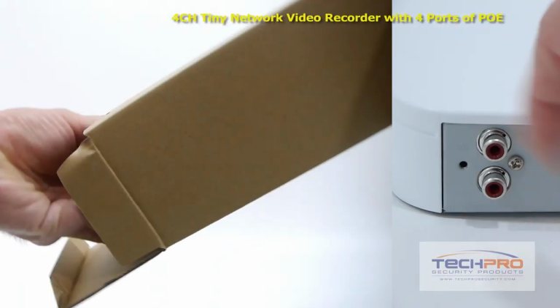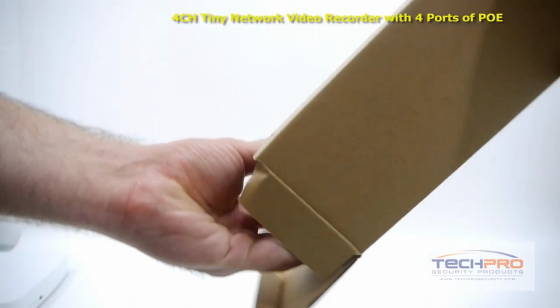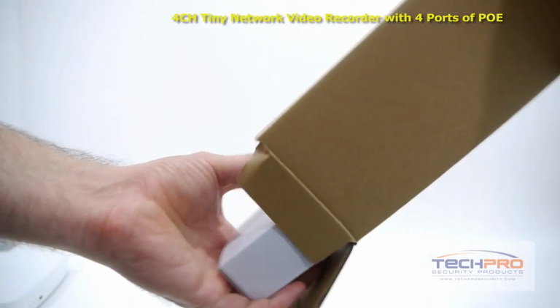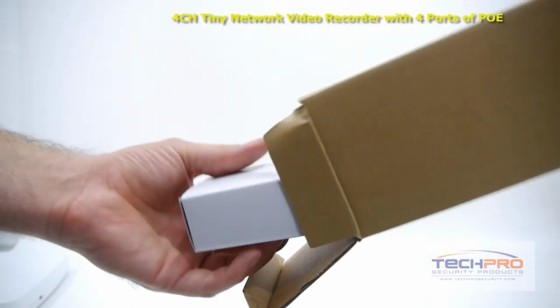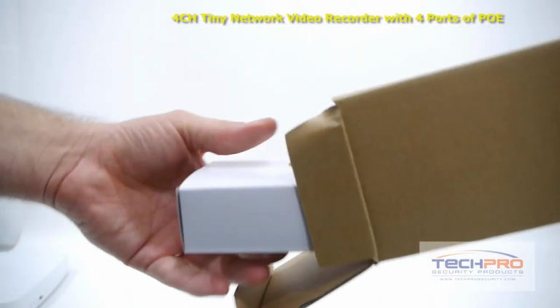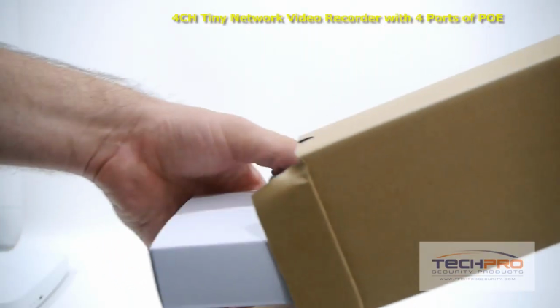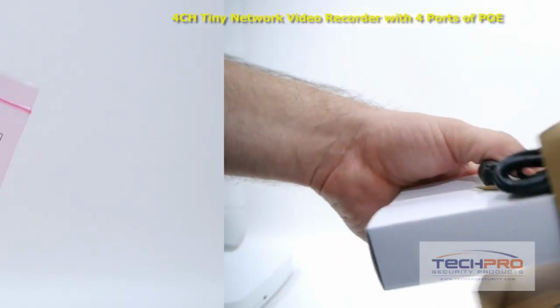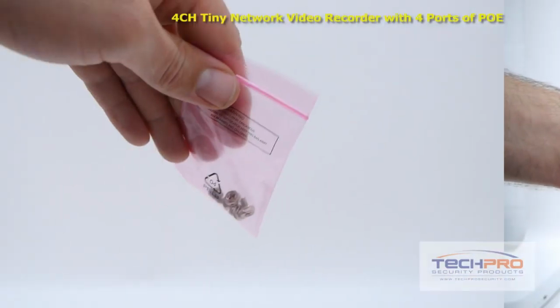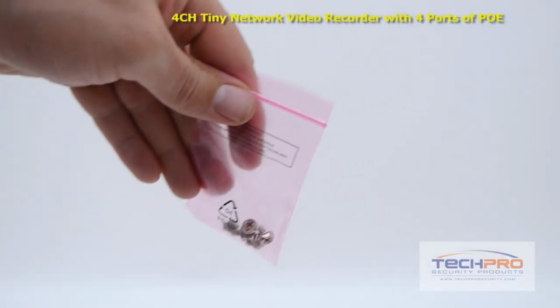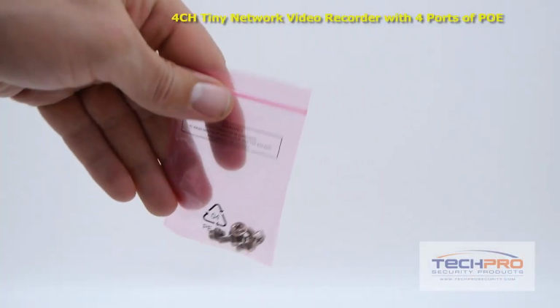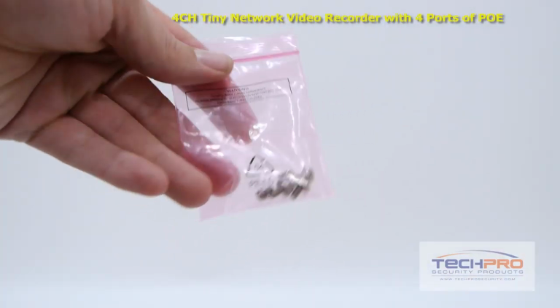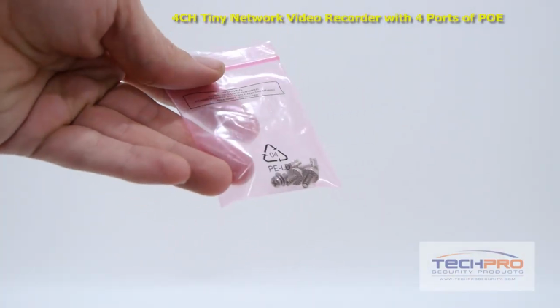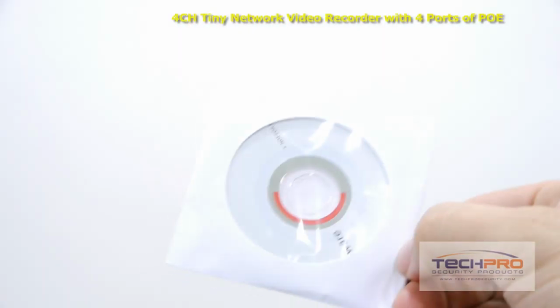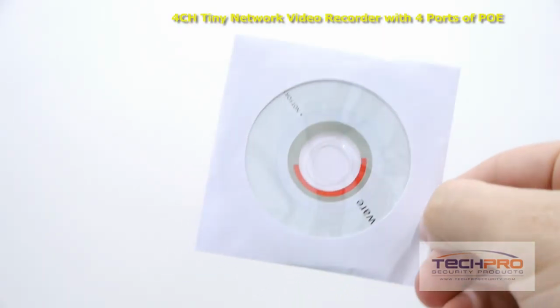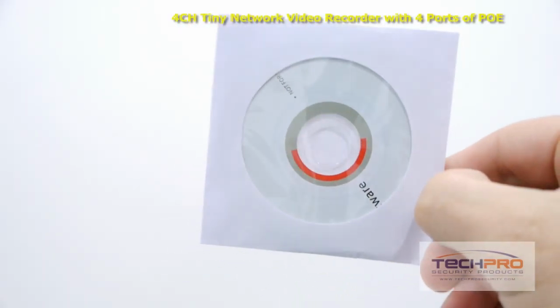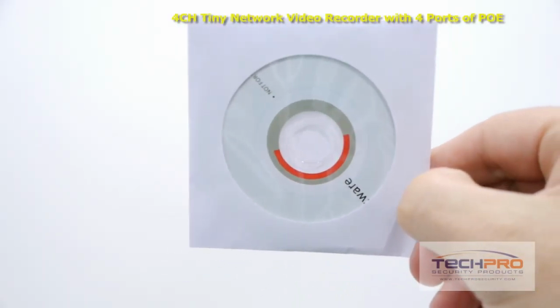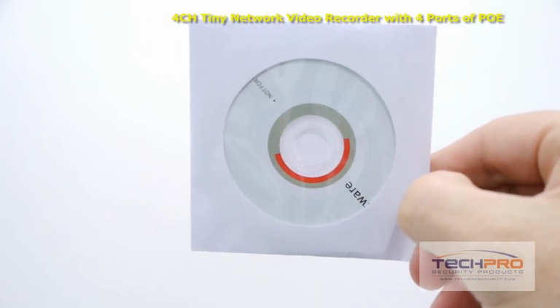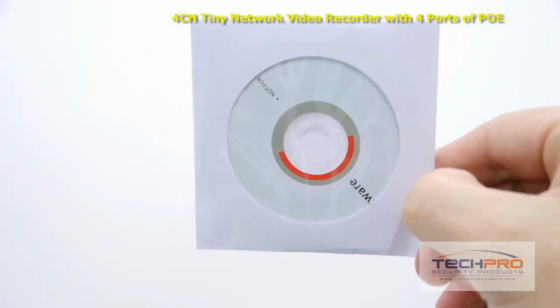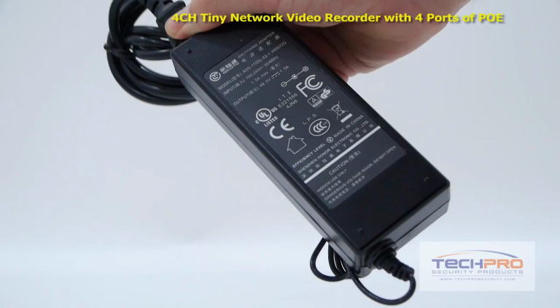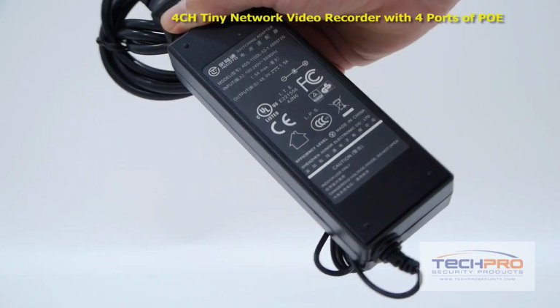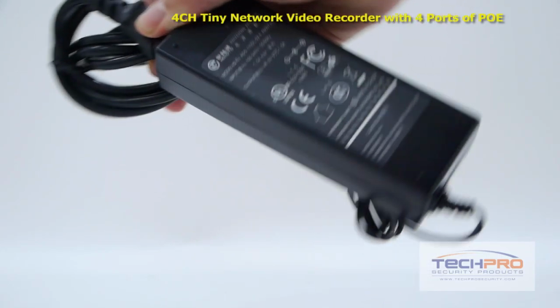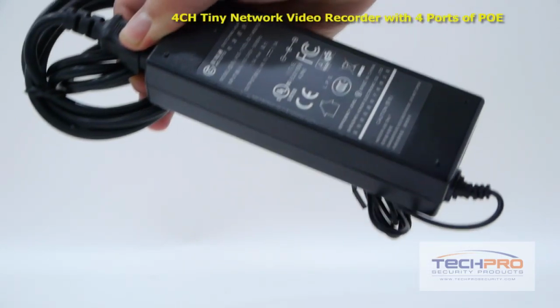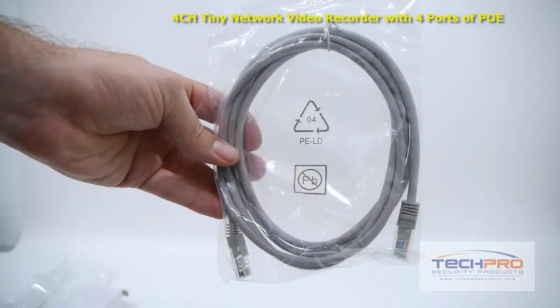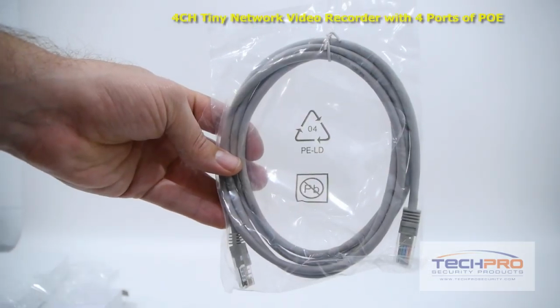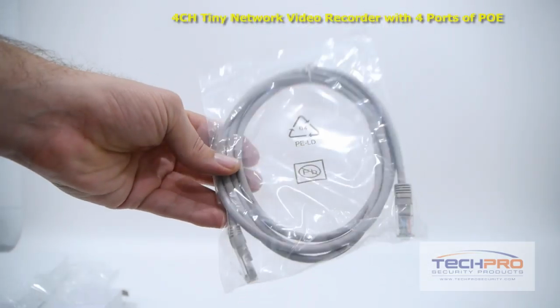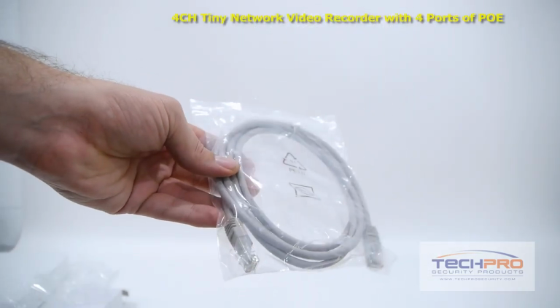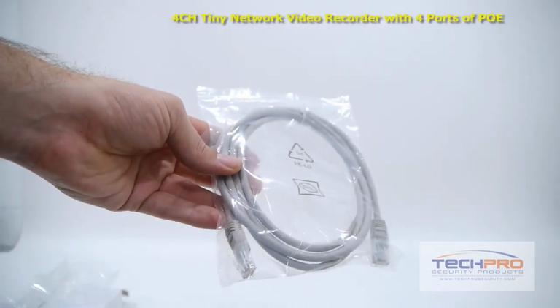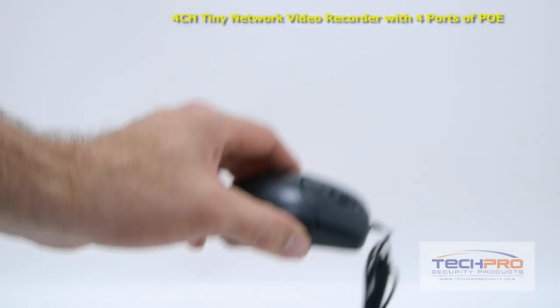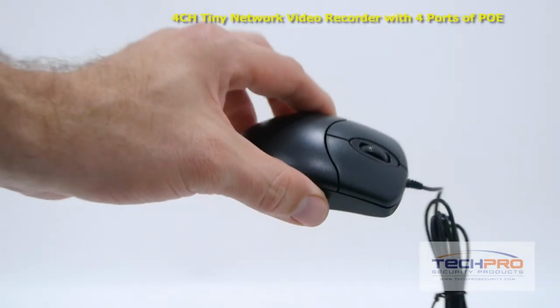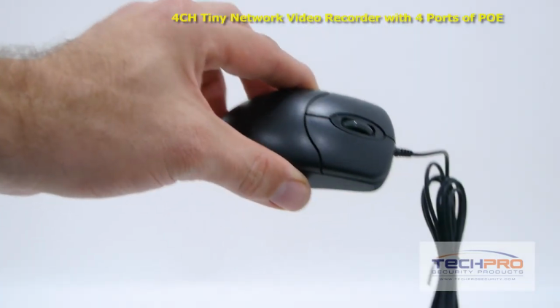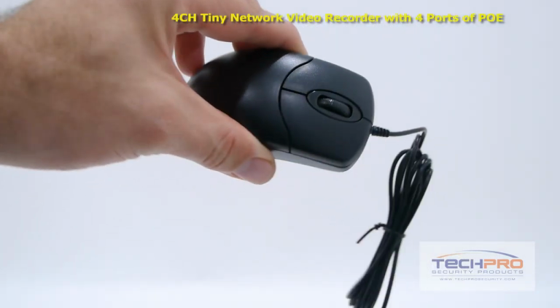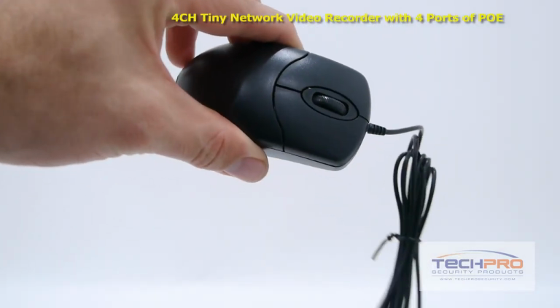Inside the box you'll also find a bag of screws, a software disk, power supply, Cat5 cable, and a mouse to control the interface.